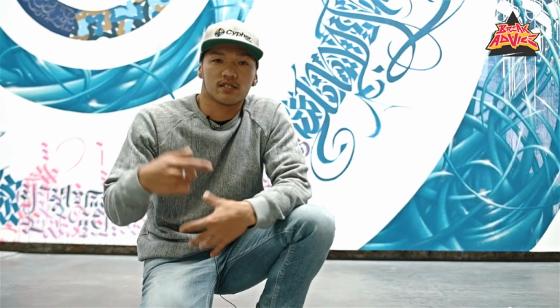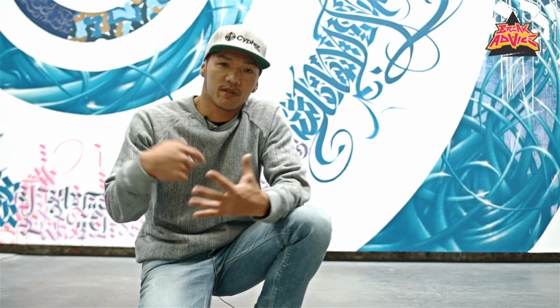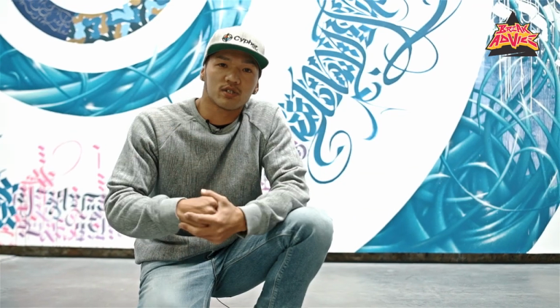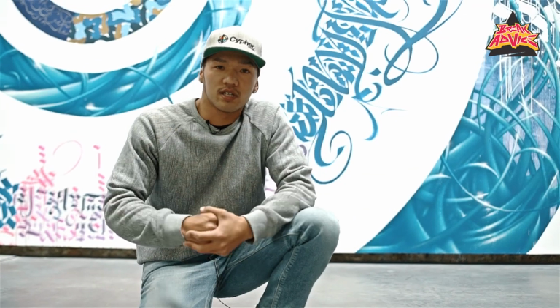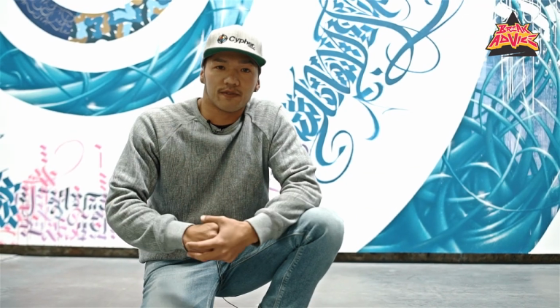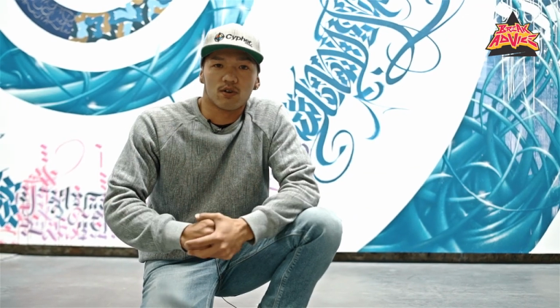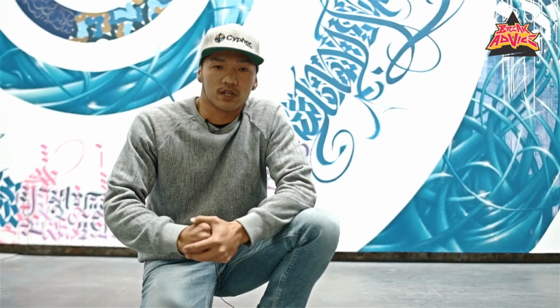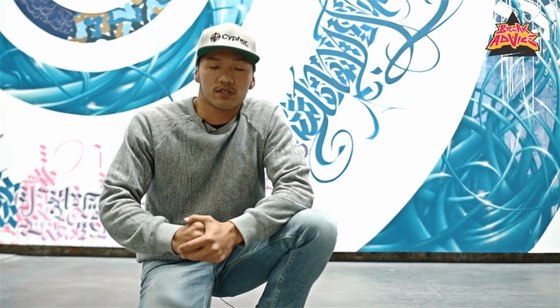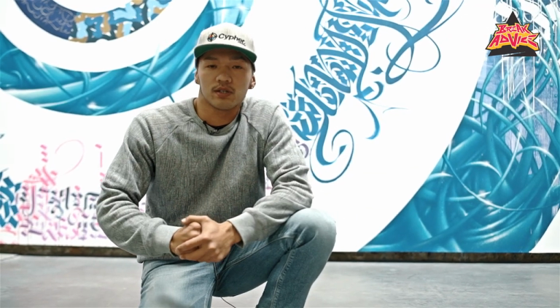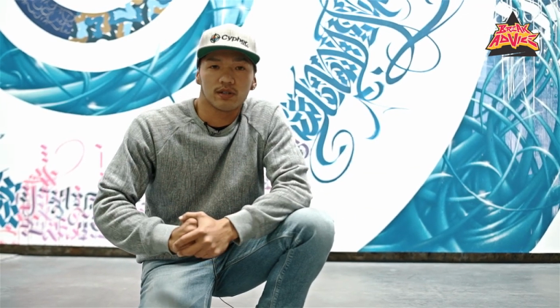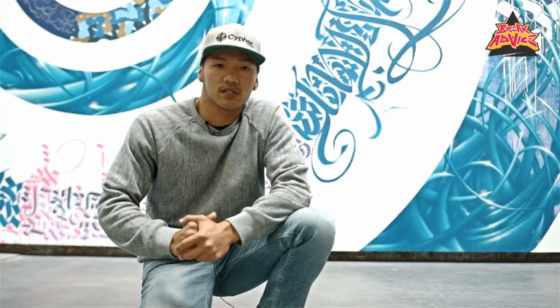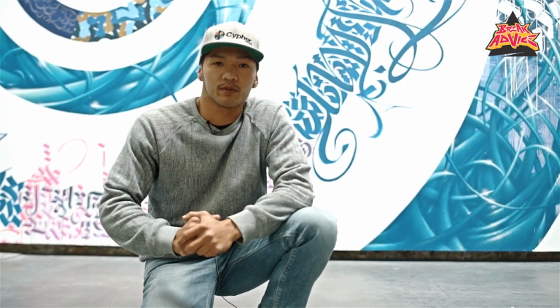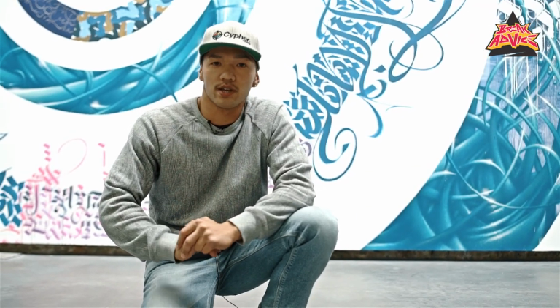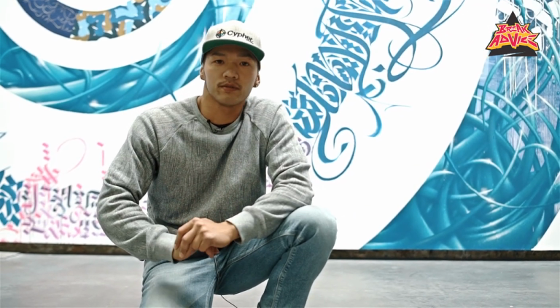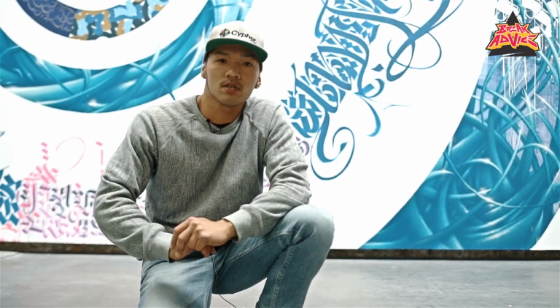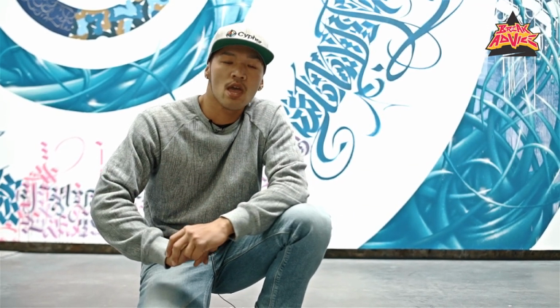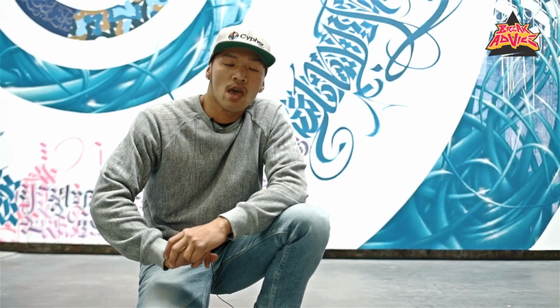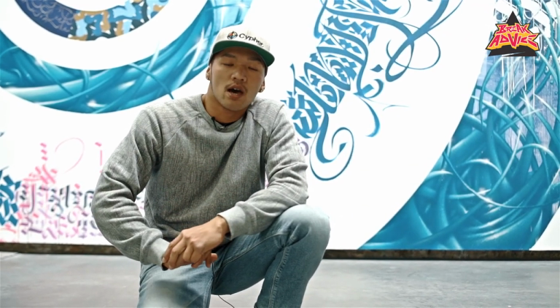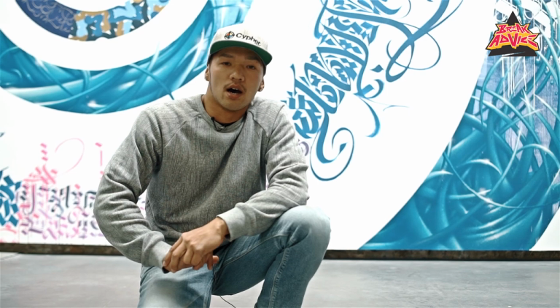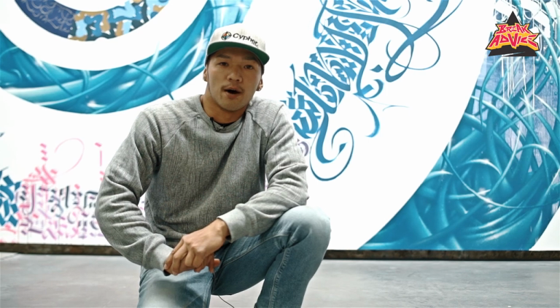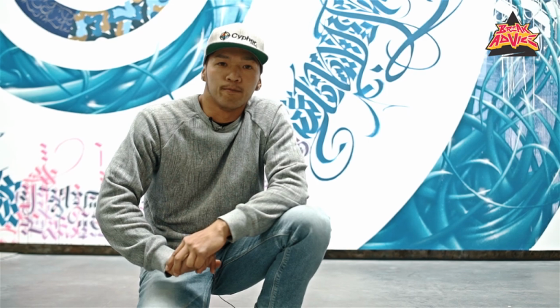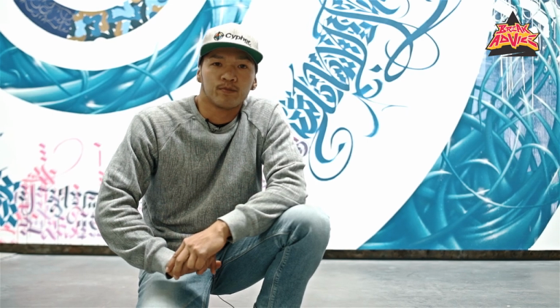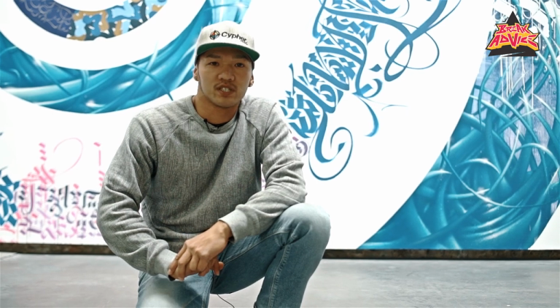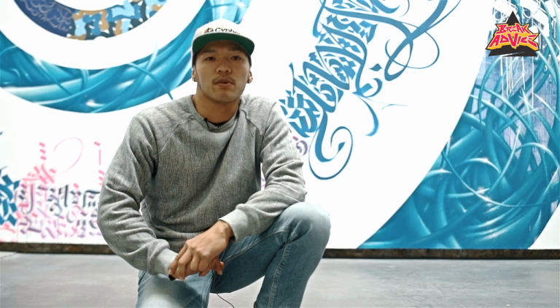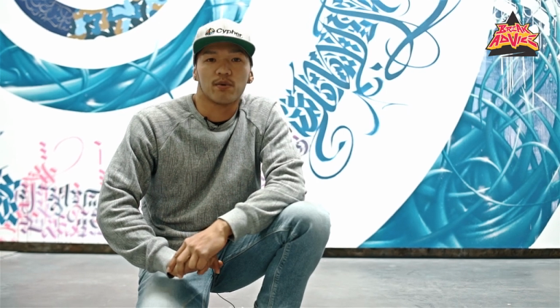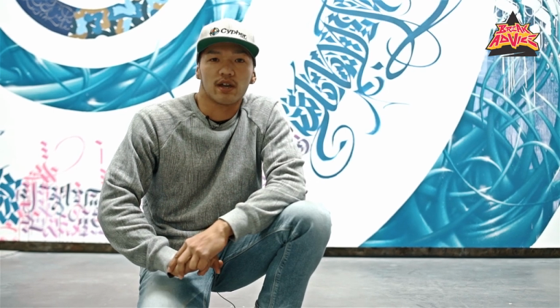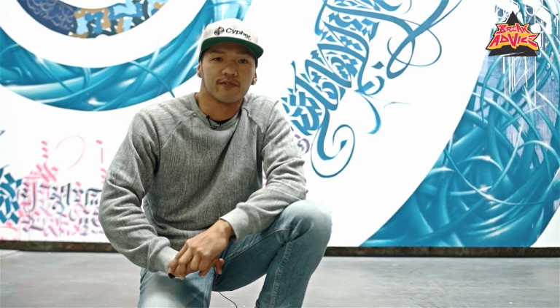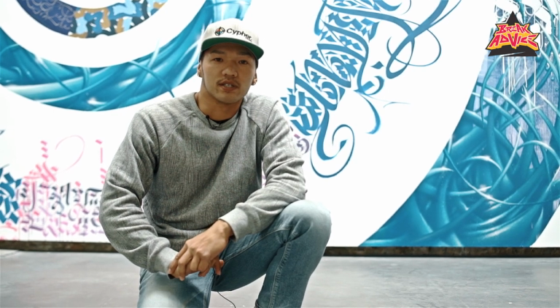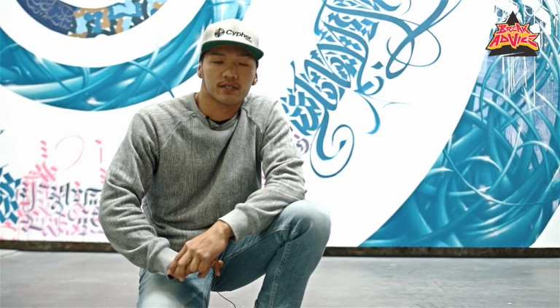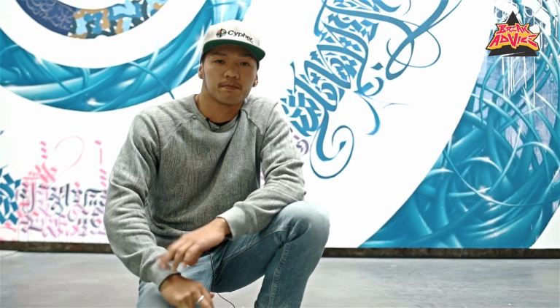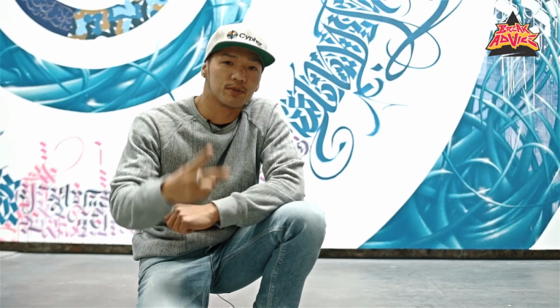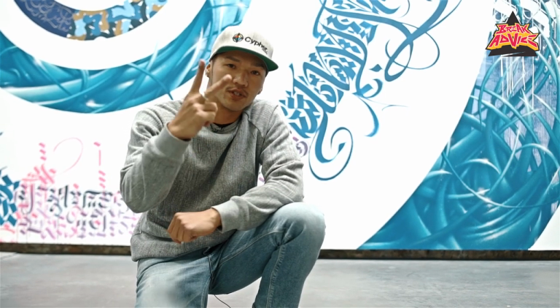This is B-Boy Steve representing. This is my break advice. Peace.